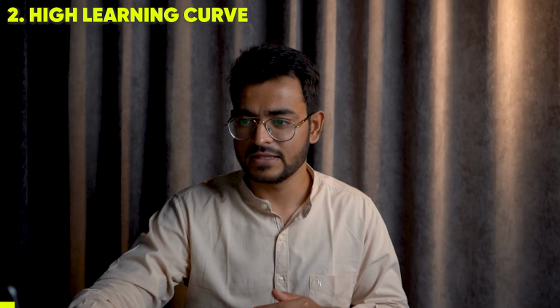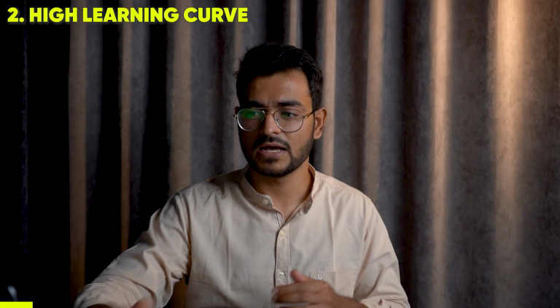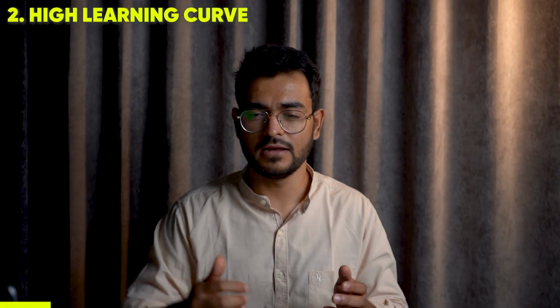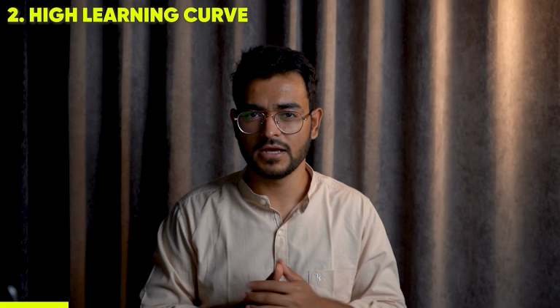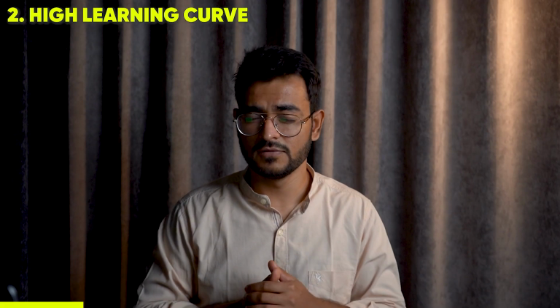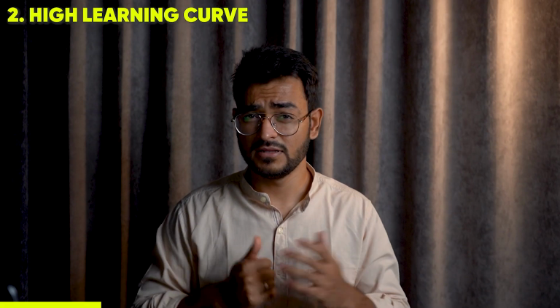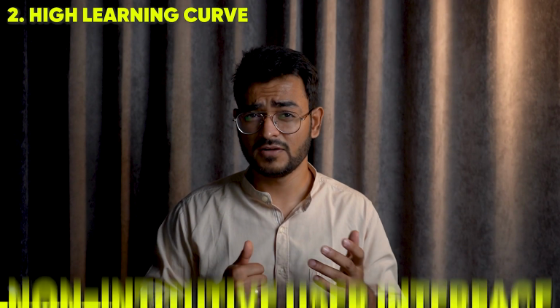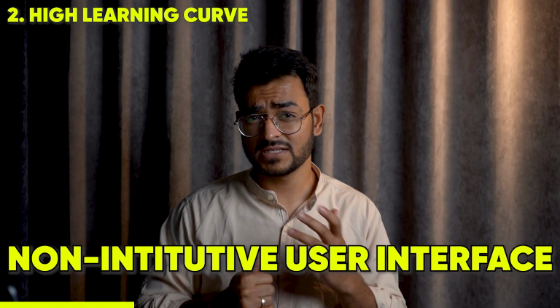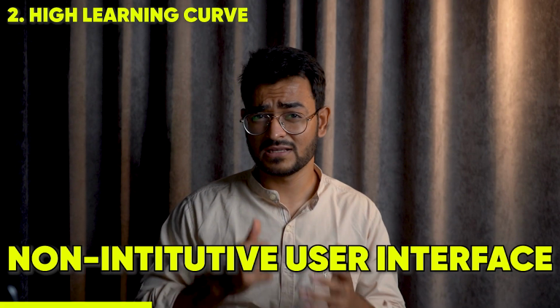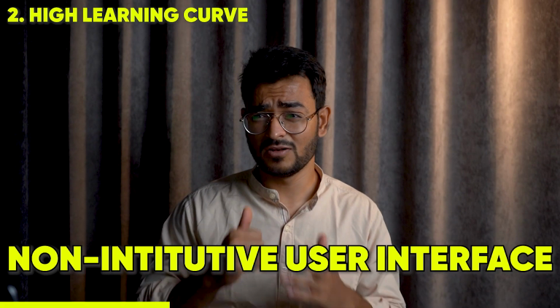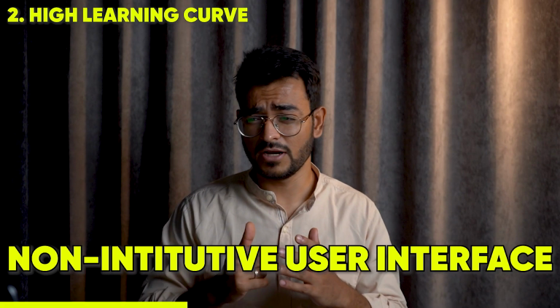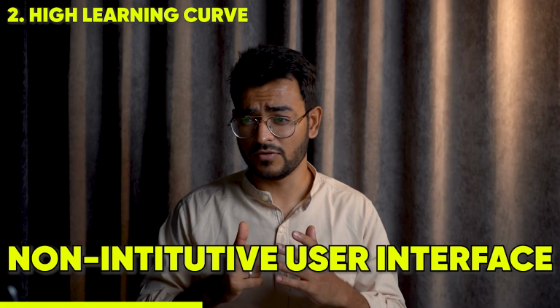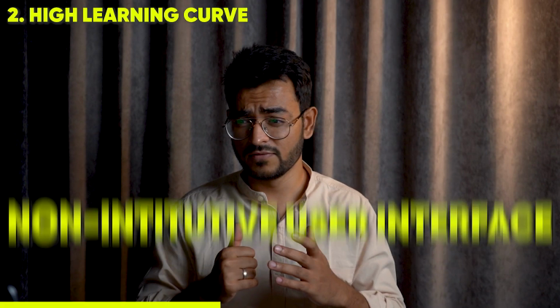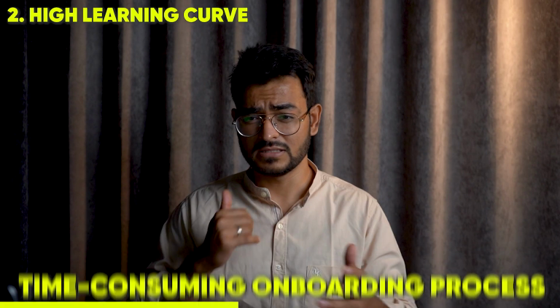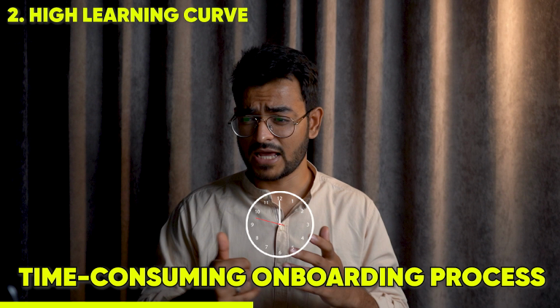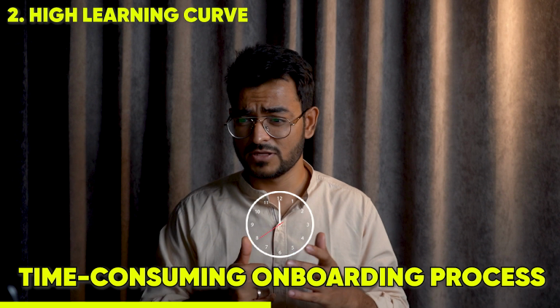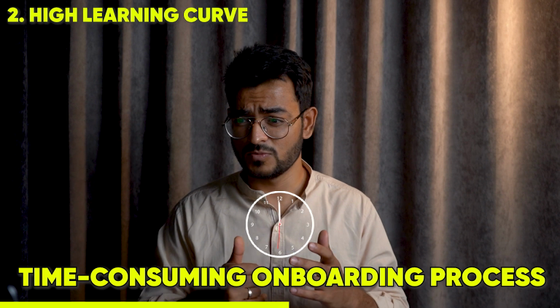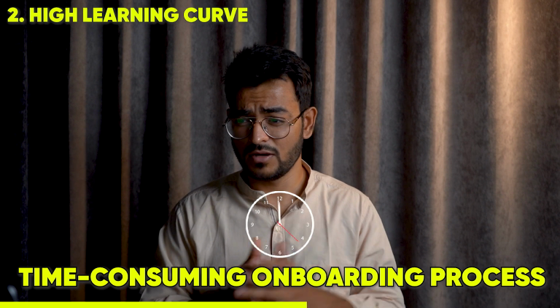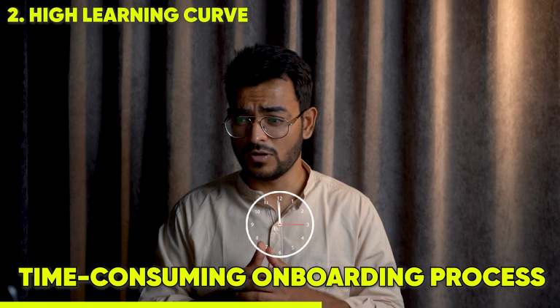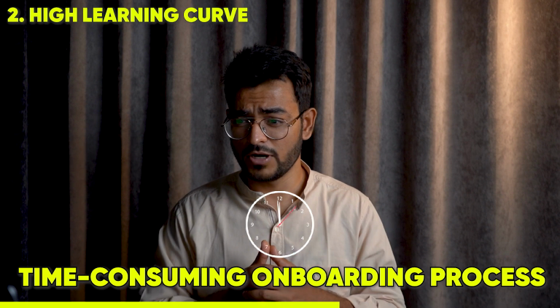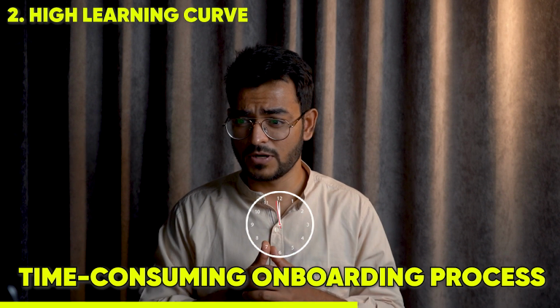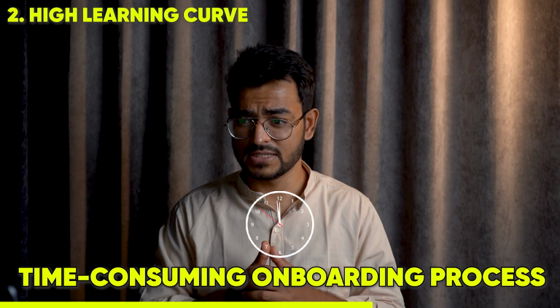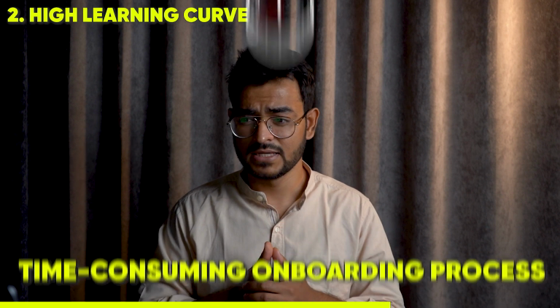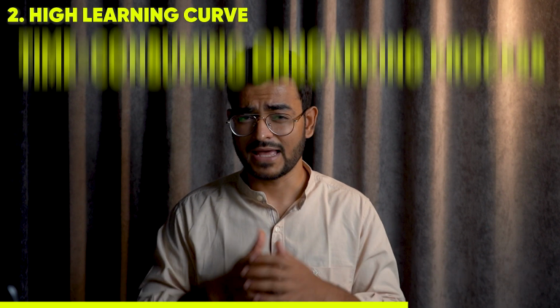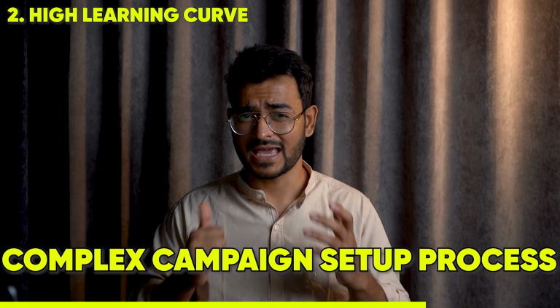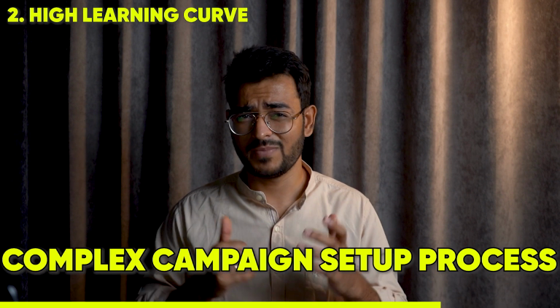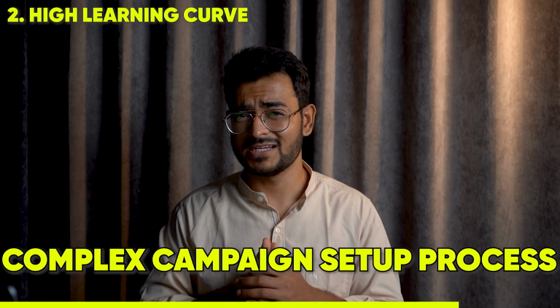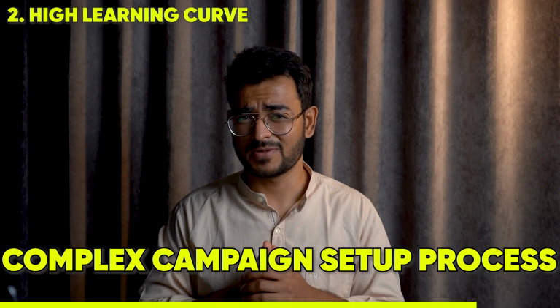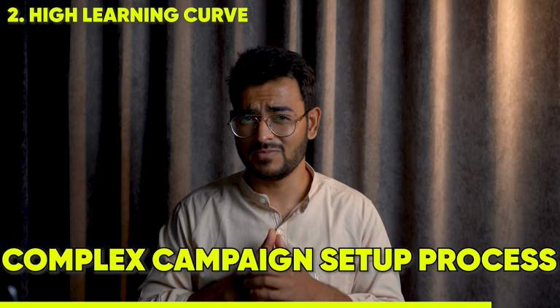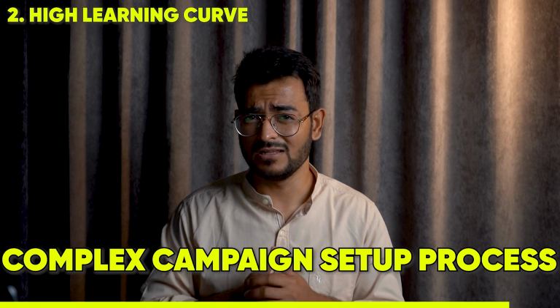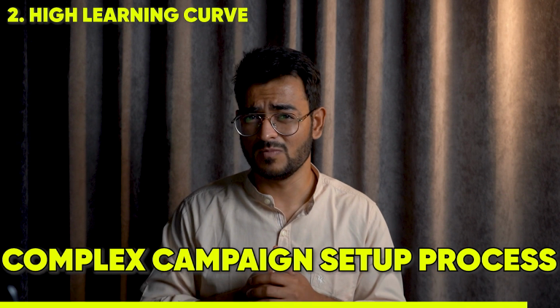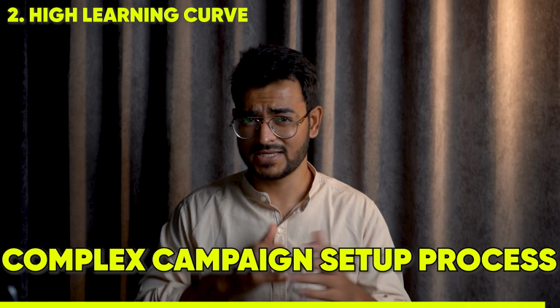There's a high learning curve — the interface is a little non-intuitive, there's a time-consuming onboarding process, and the campaign setup can be a little complex.